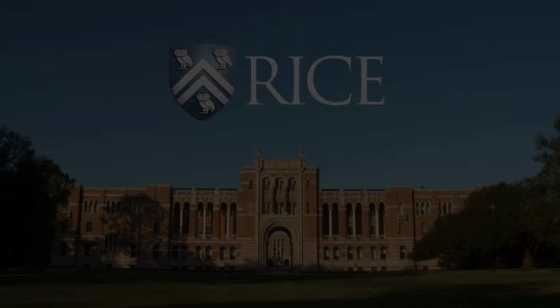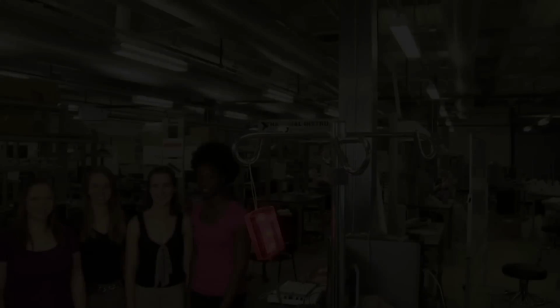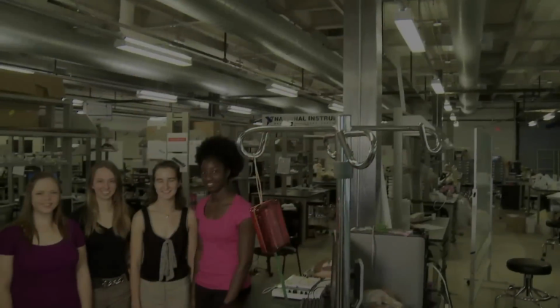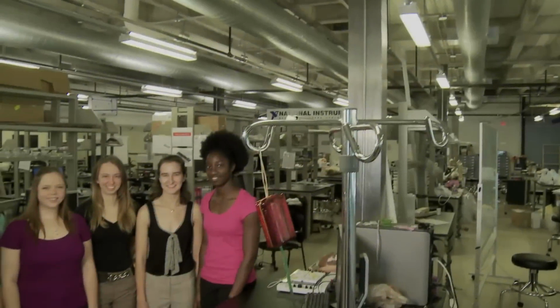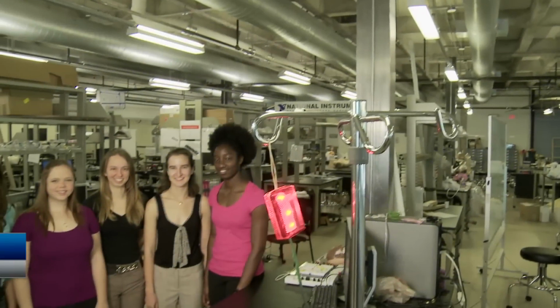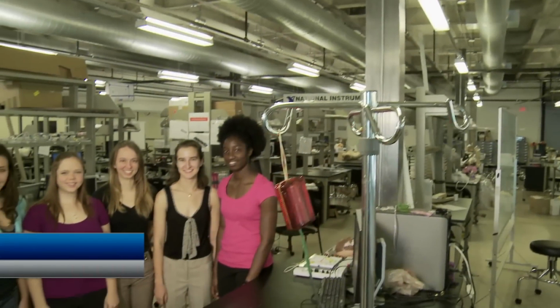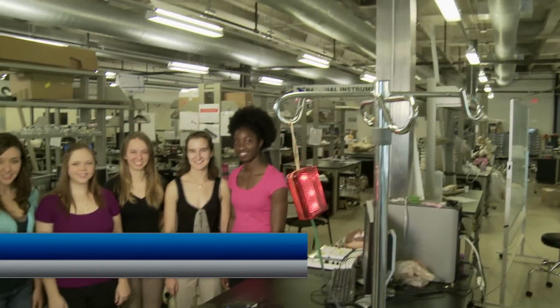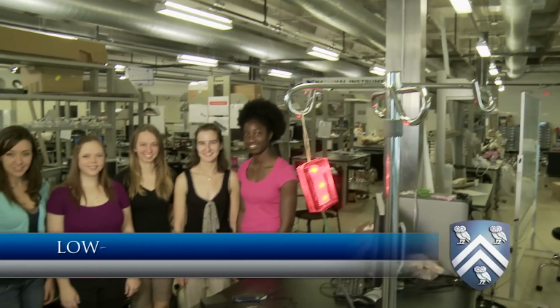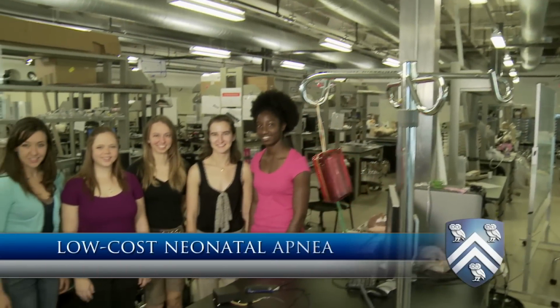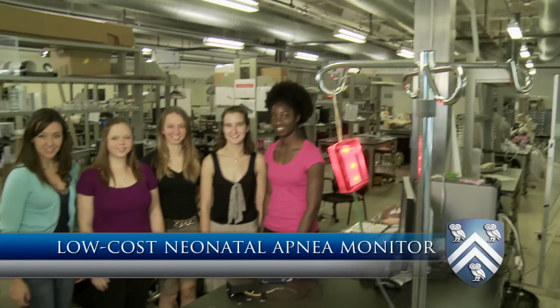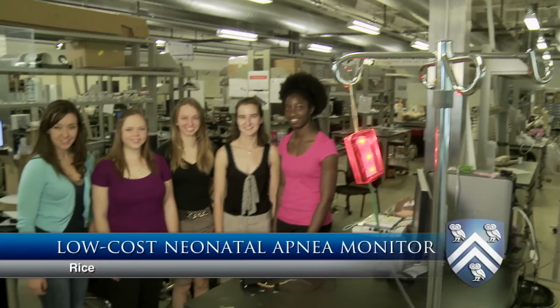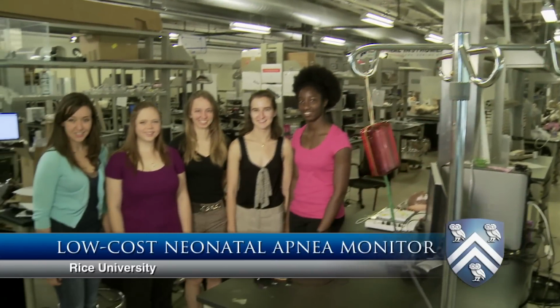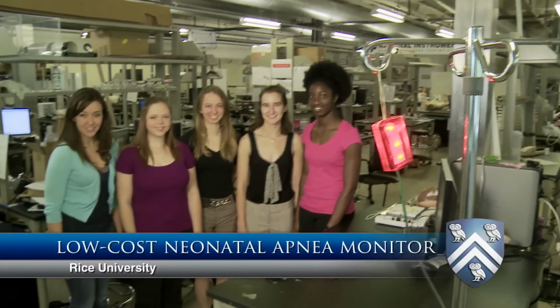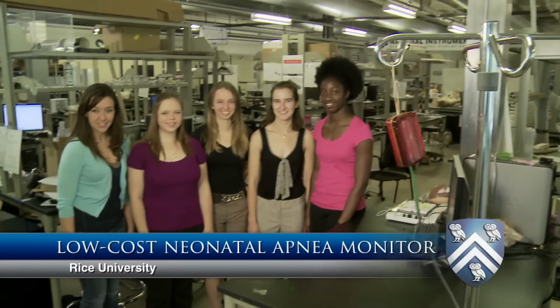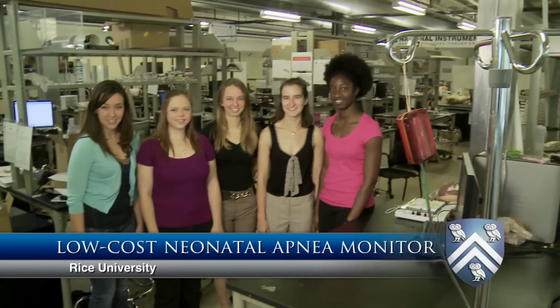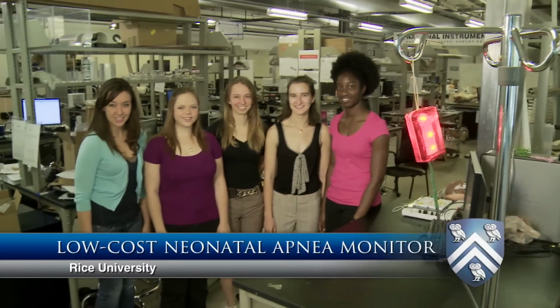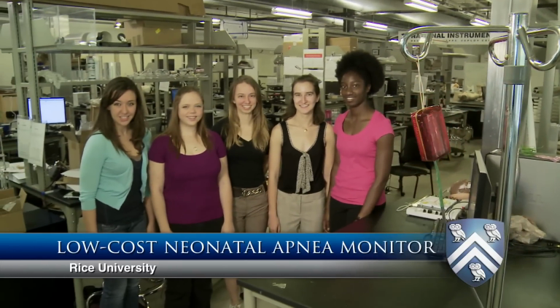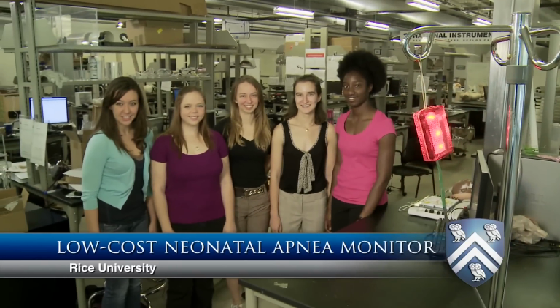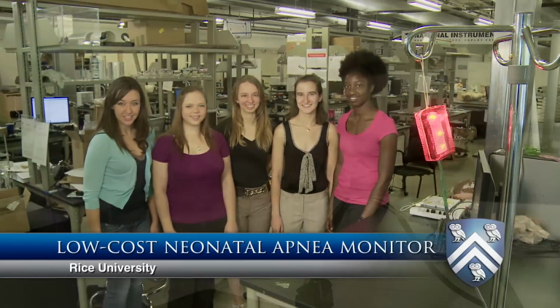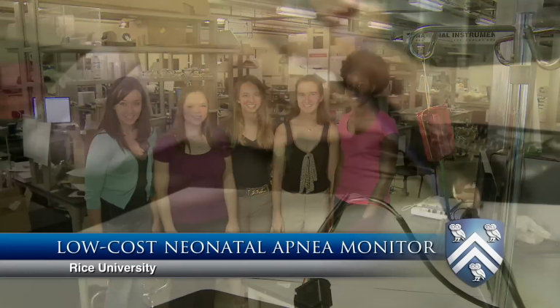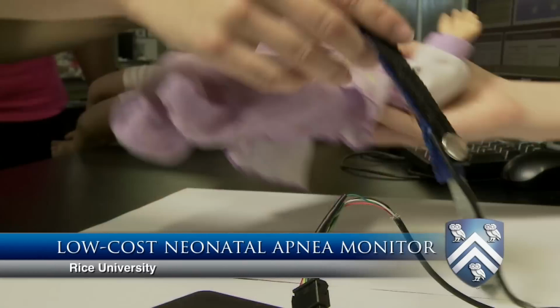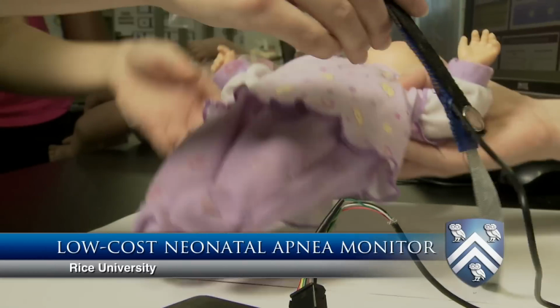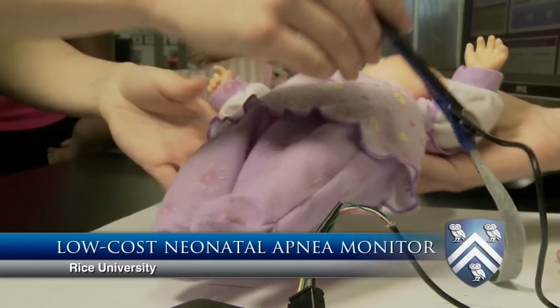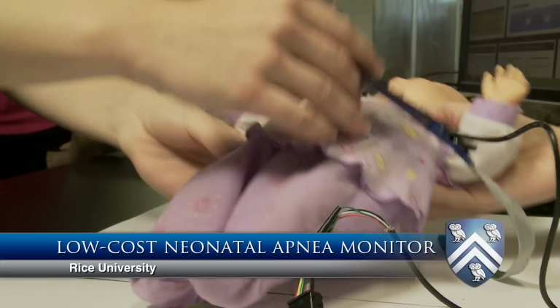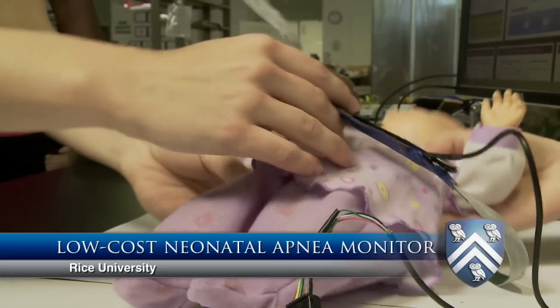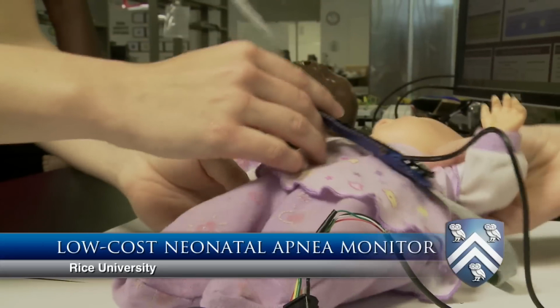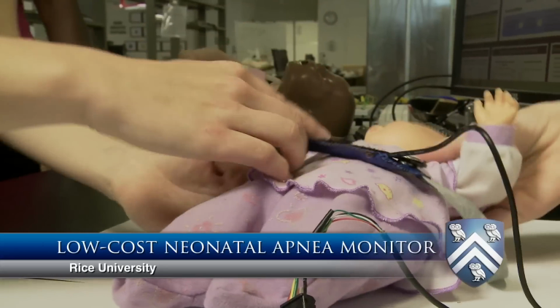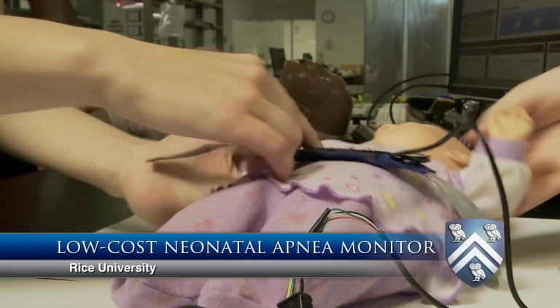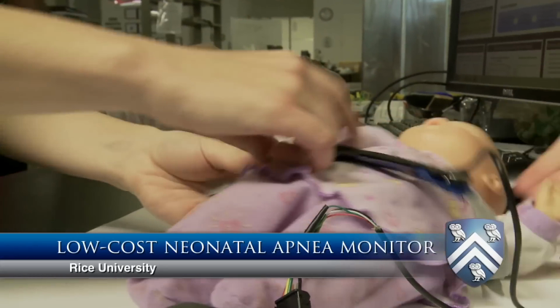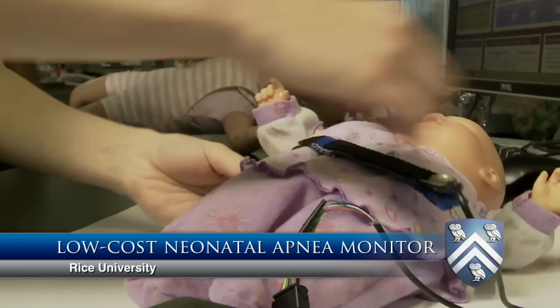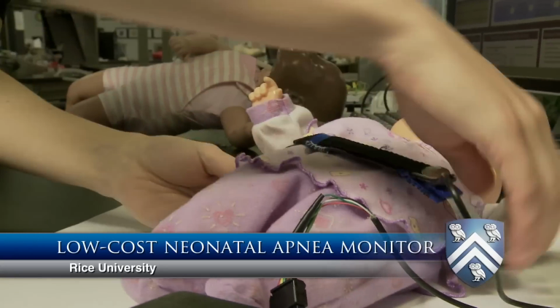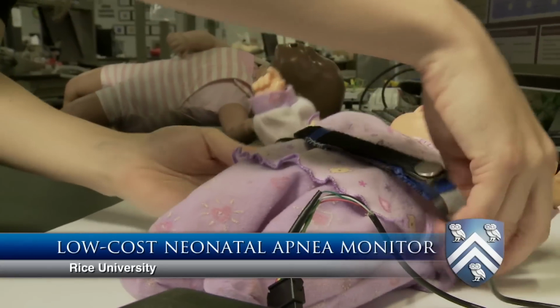We're team Breath Alert and our goal is to design an apnea monitor for premature infants in the developing world.